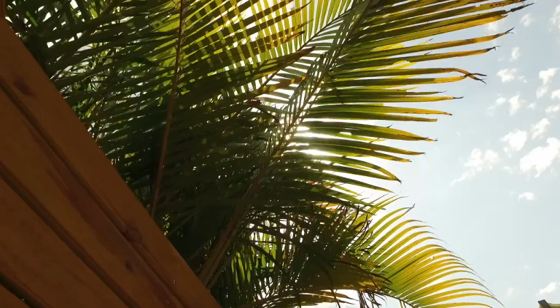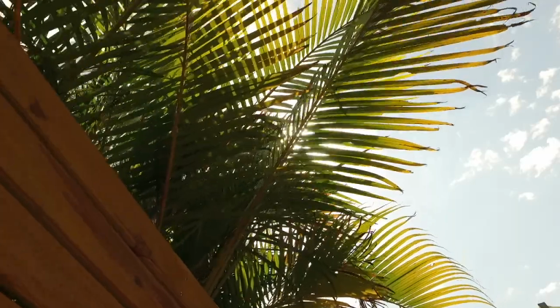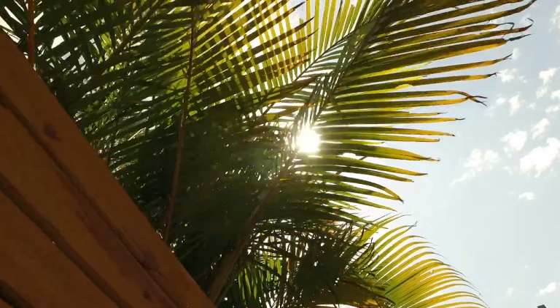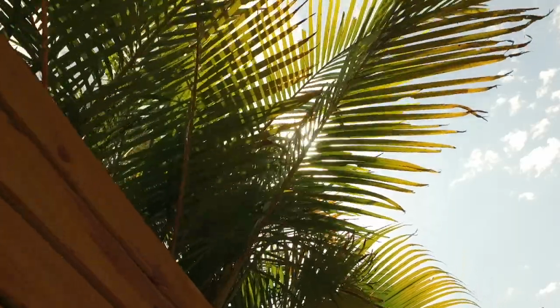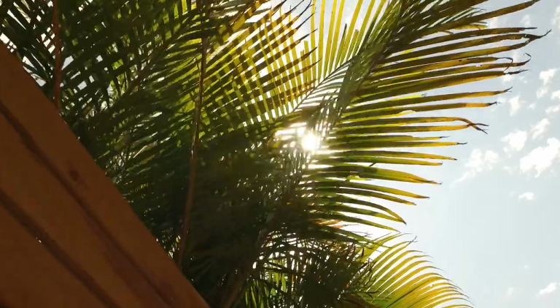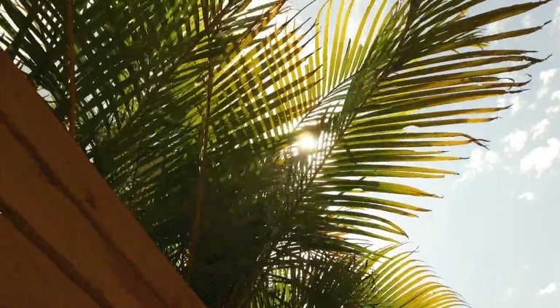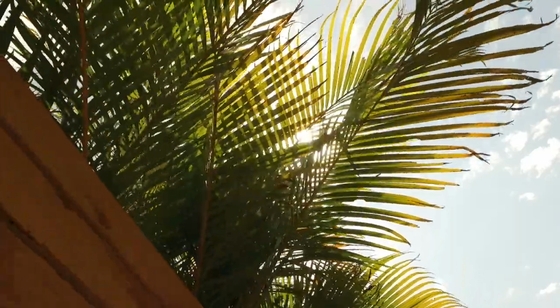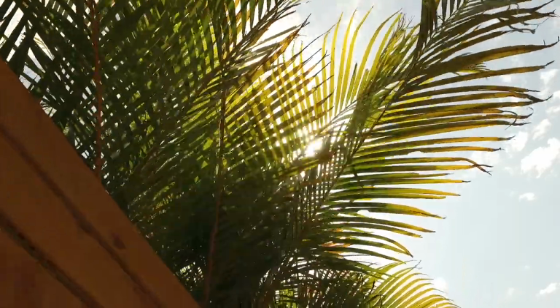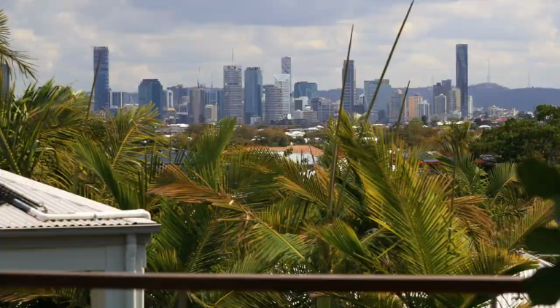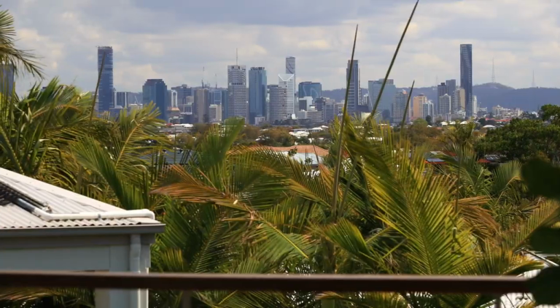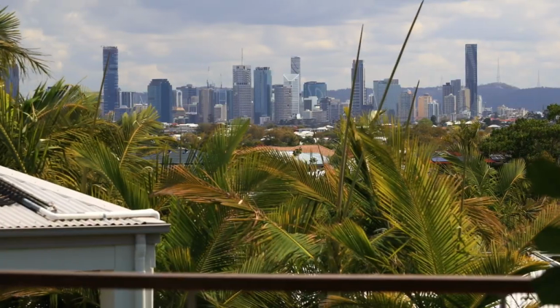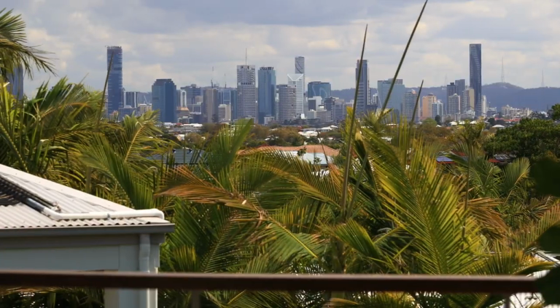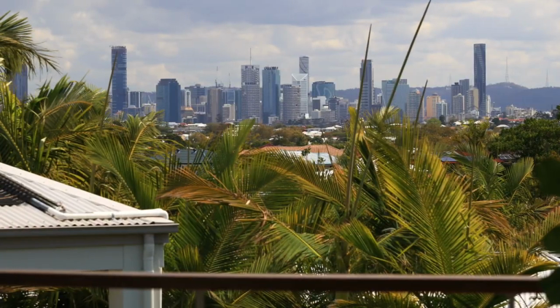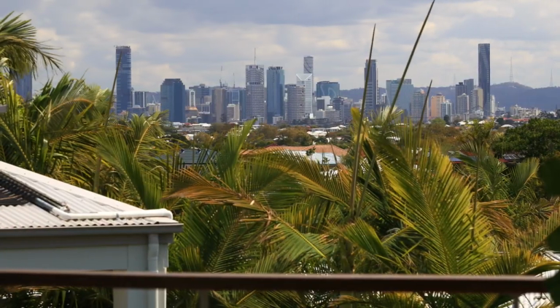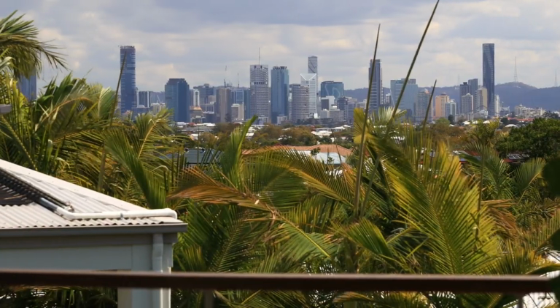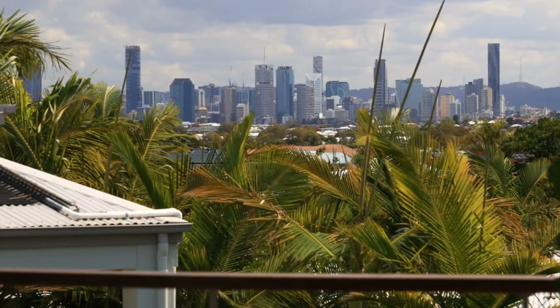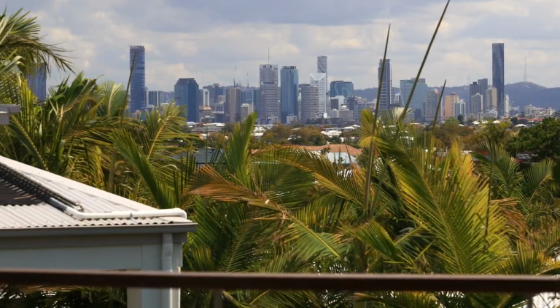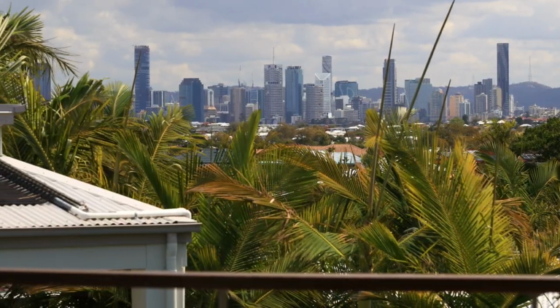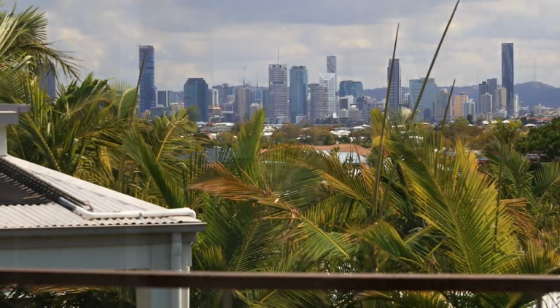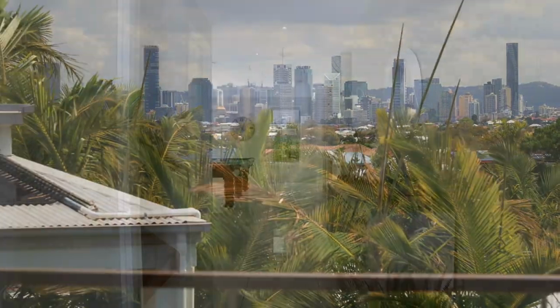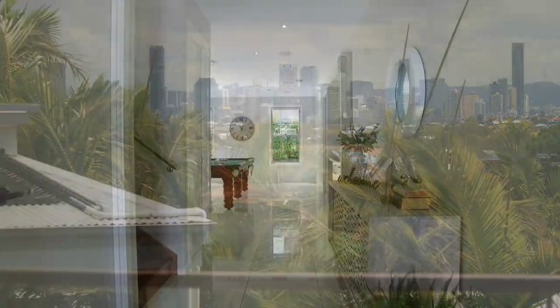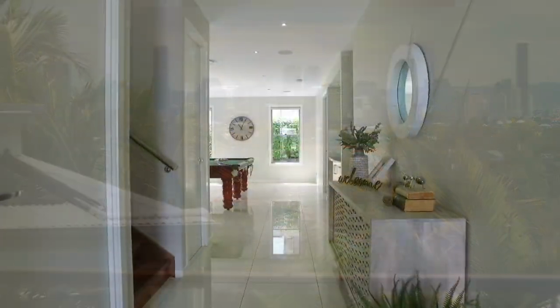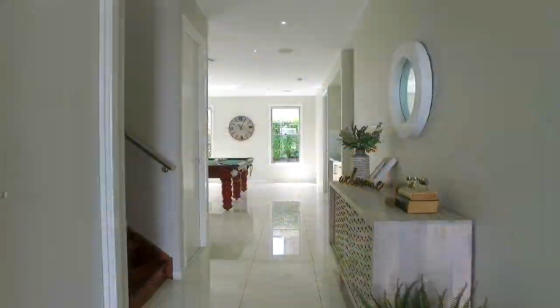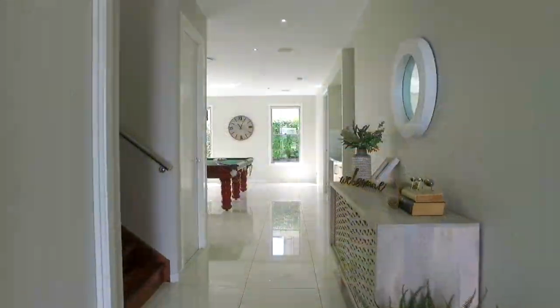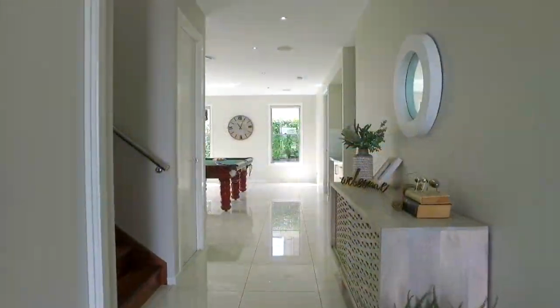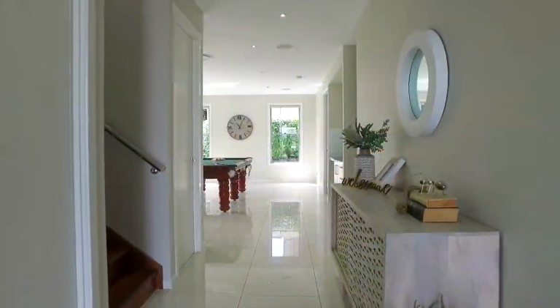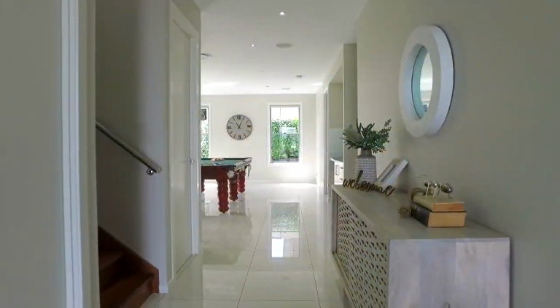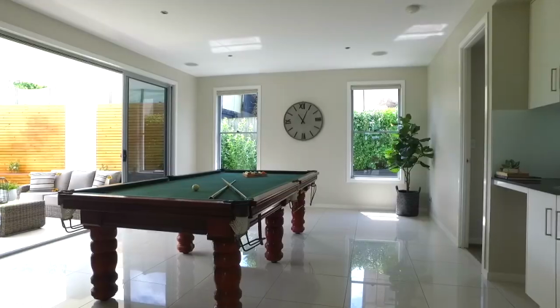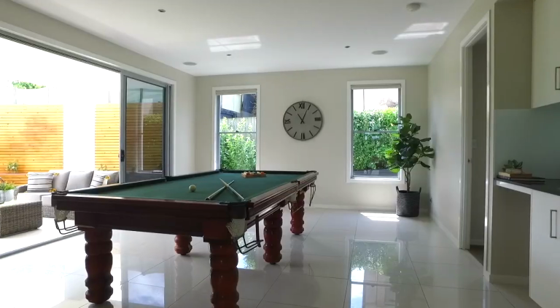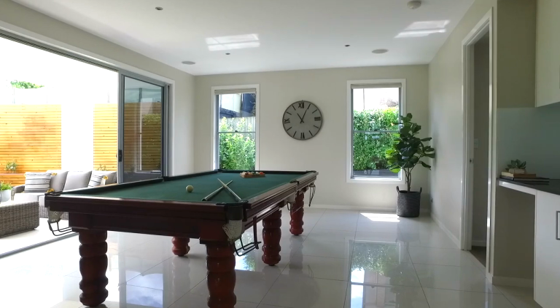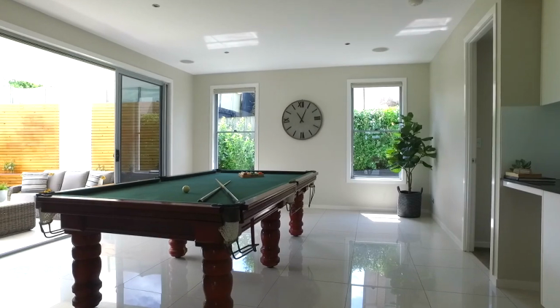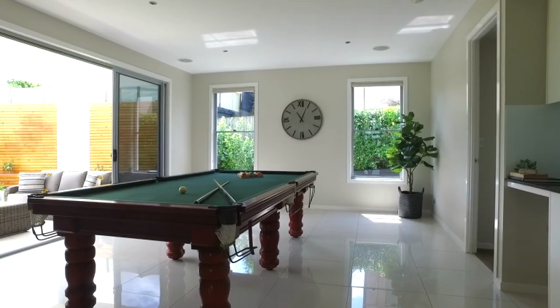Appointed in a north-south aspect with impressive city views from the rear balcony, this home provides a practical floor plan with comfortable living.